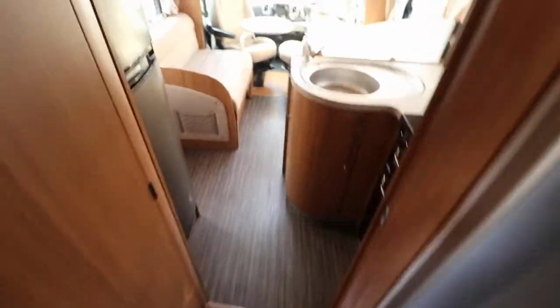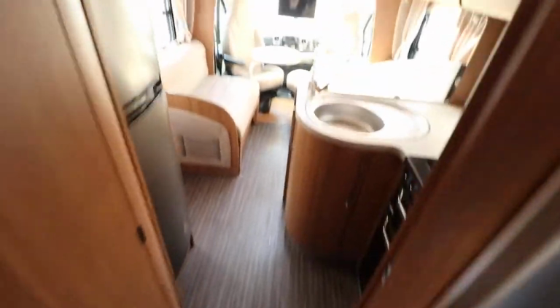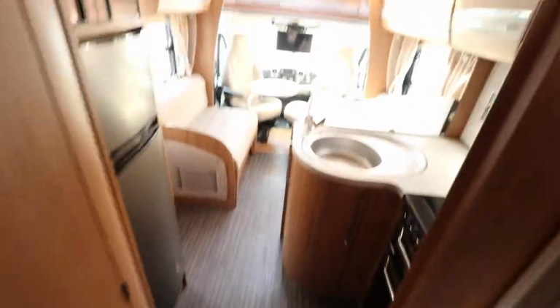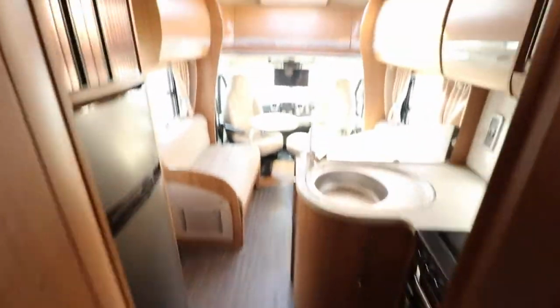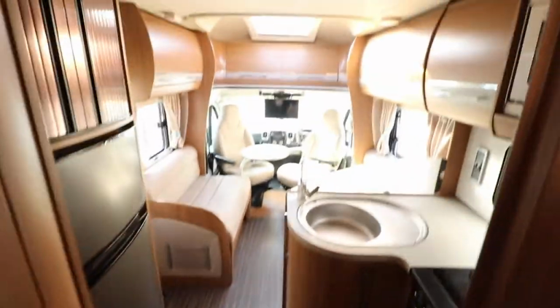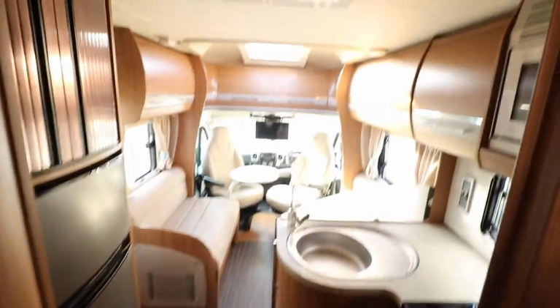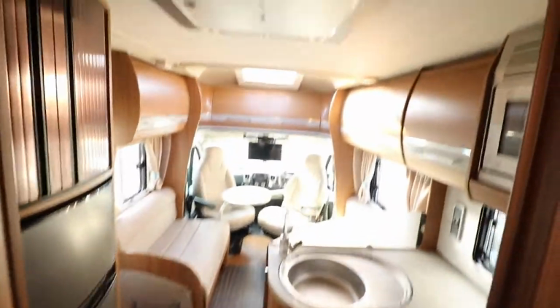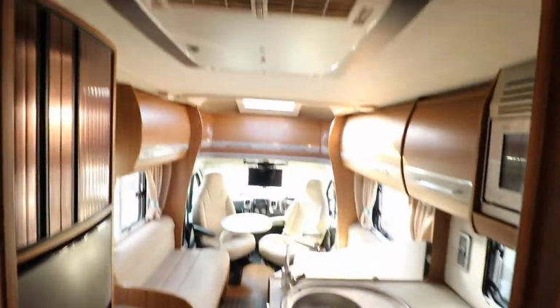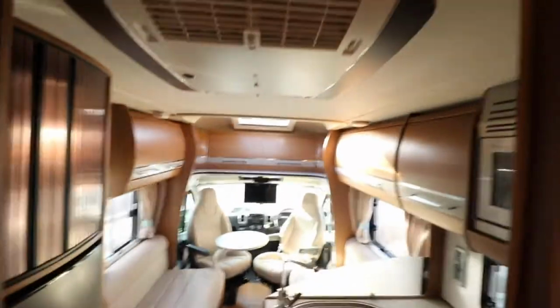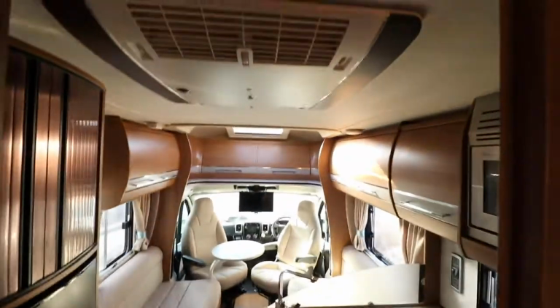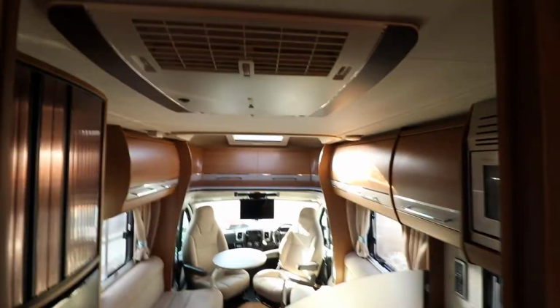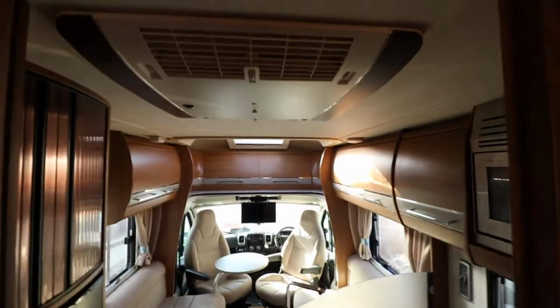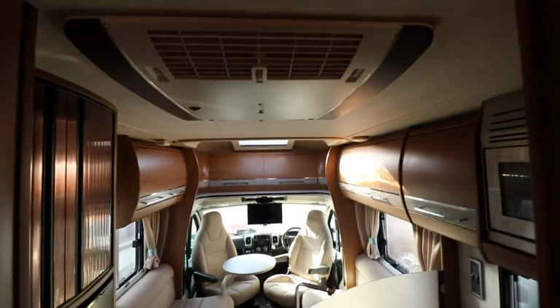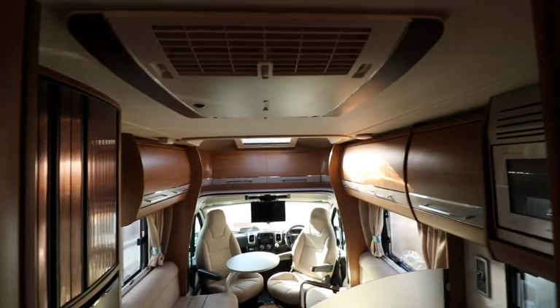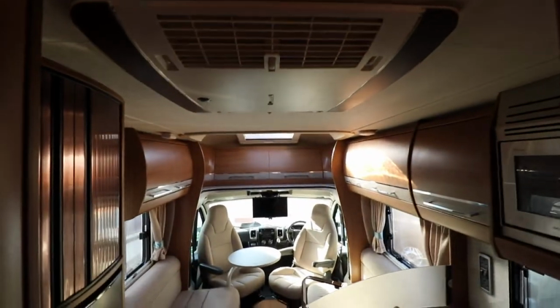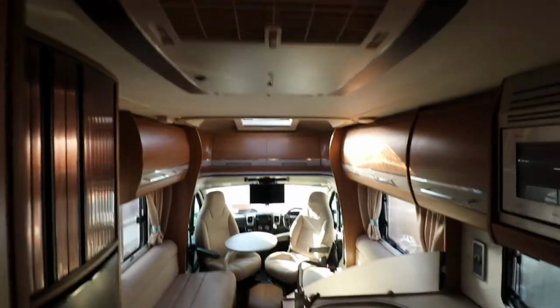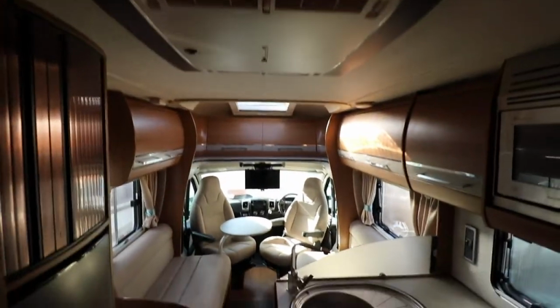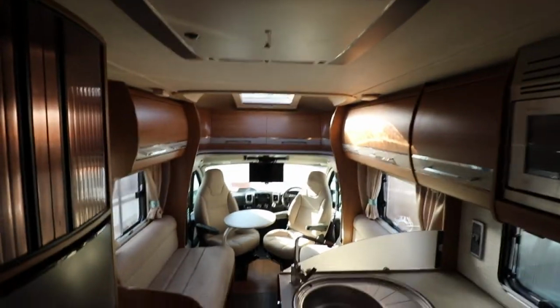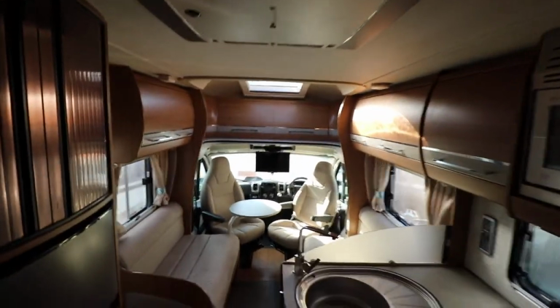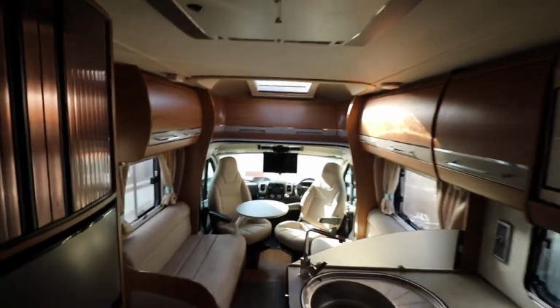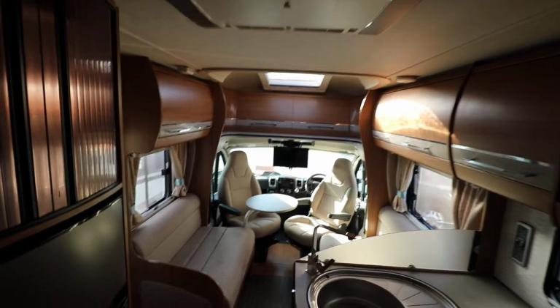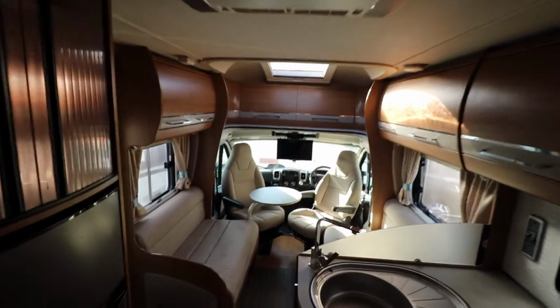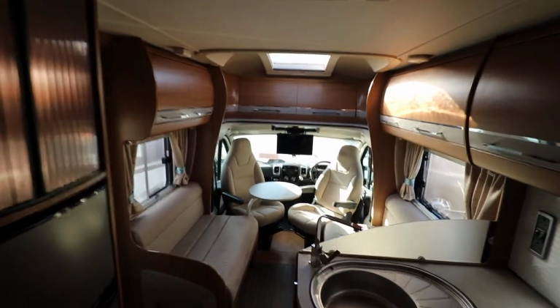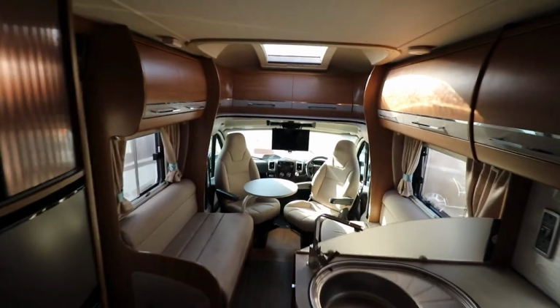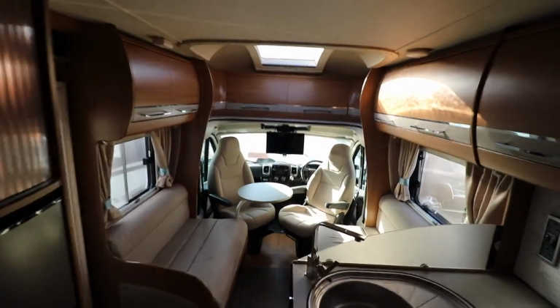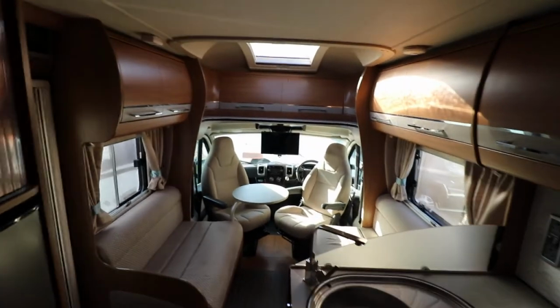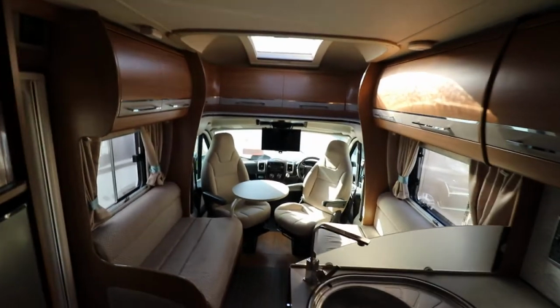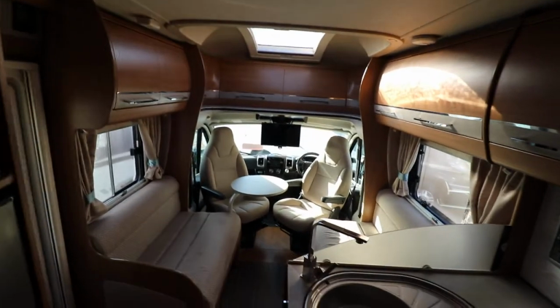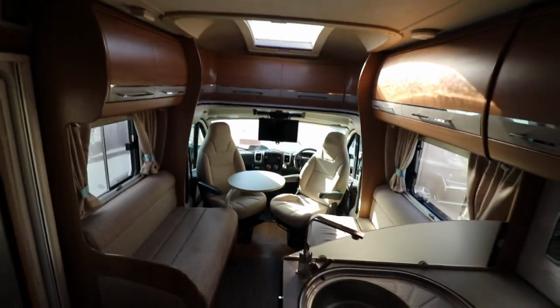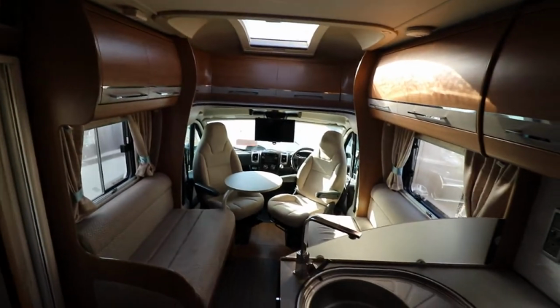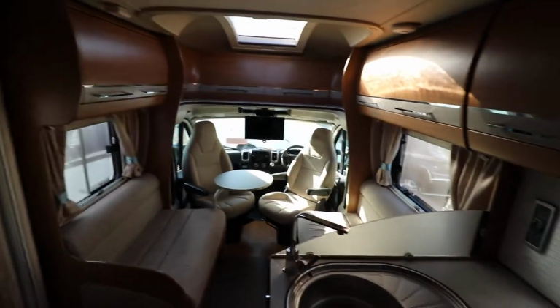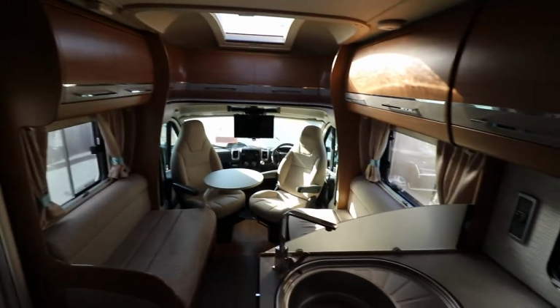There is rear mains air conditioning in this motorhome. Then you've got overhead cabinets all the way round.